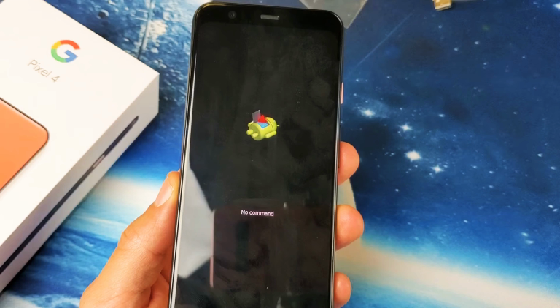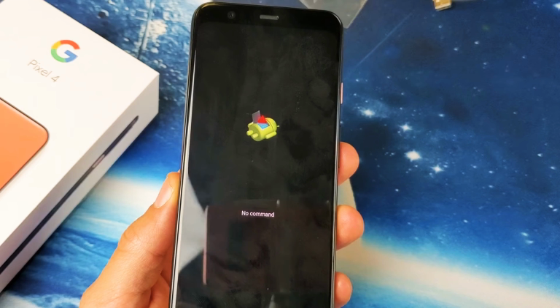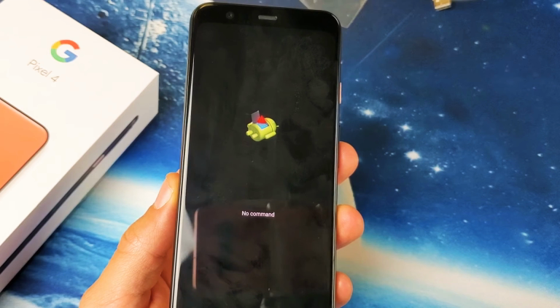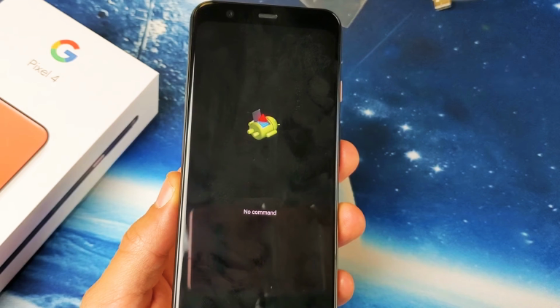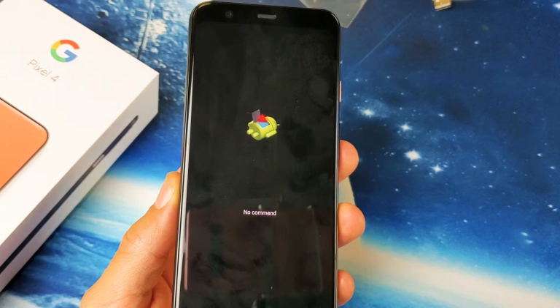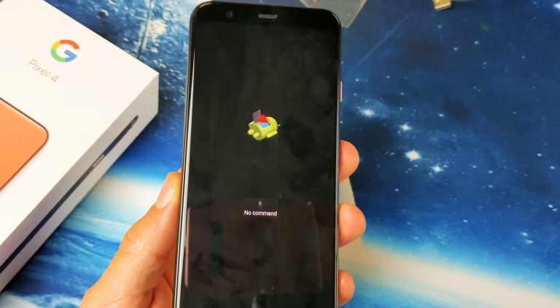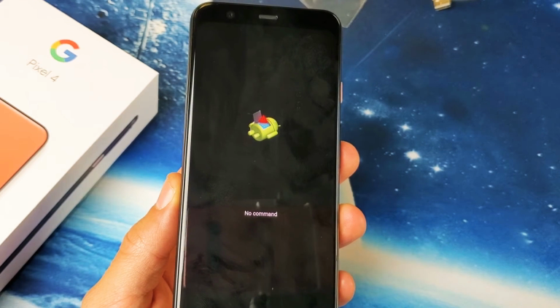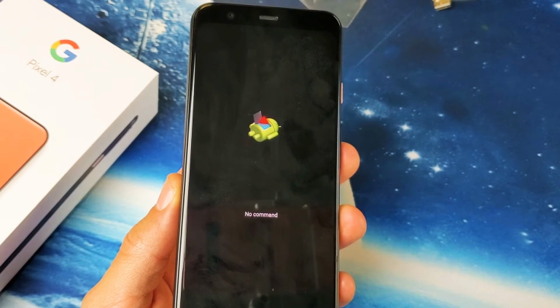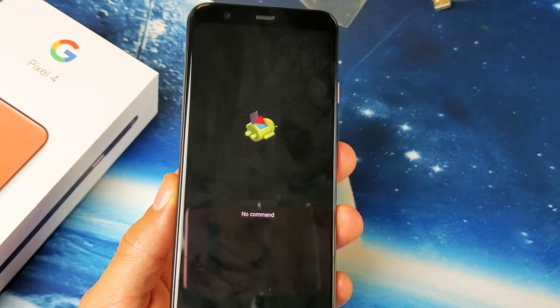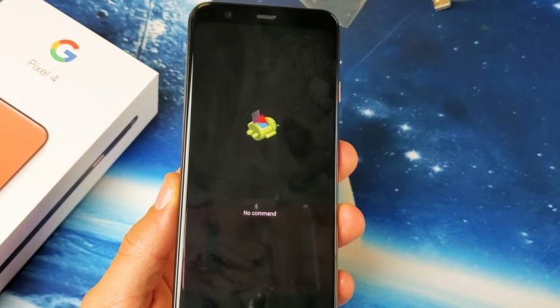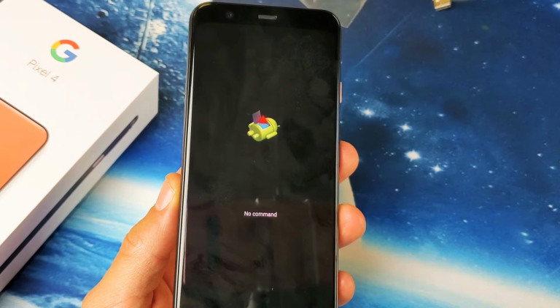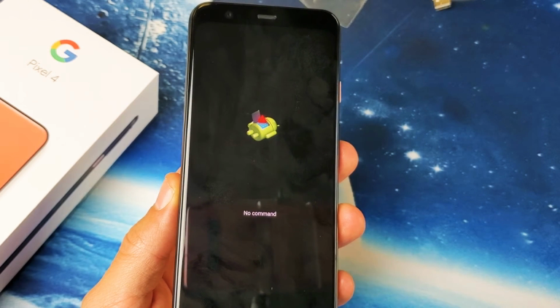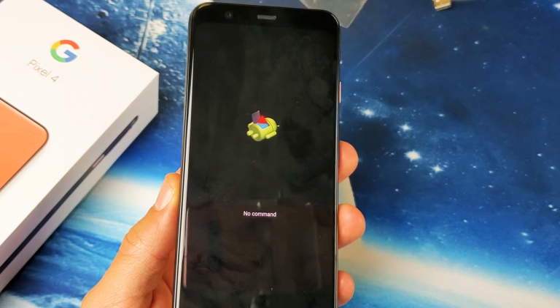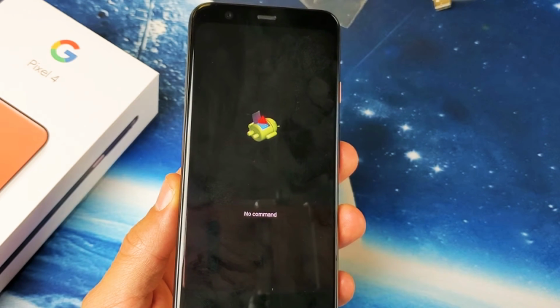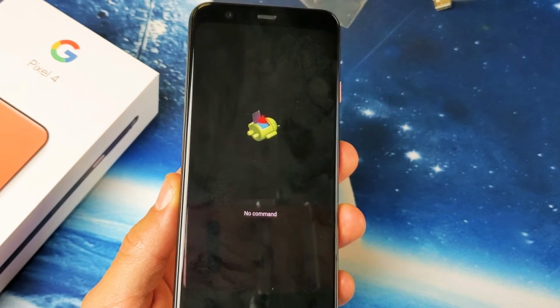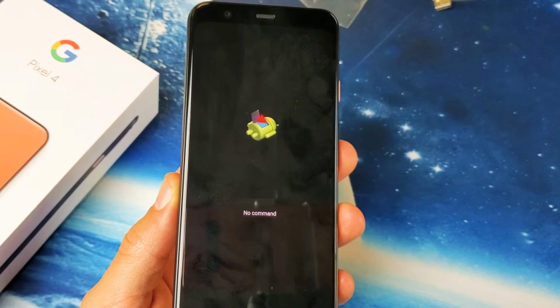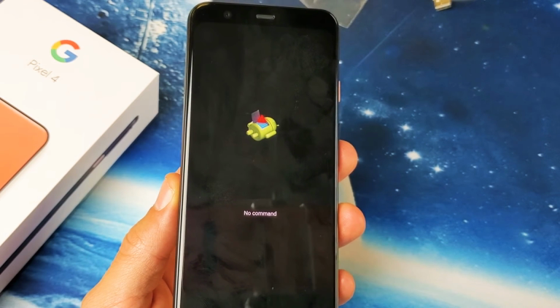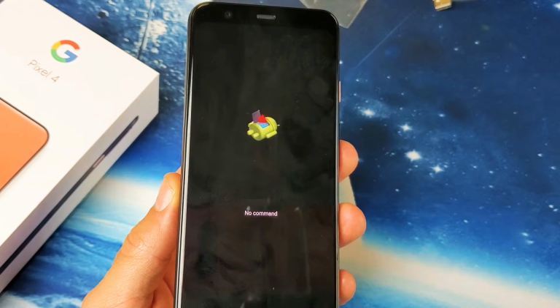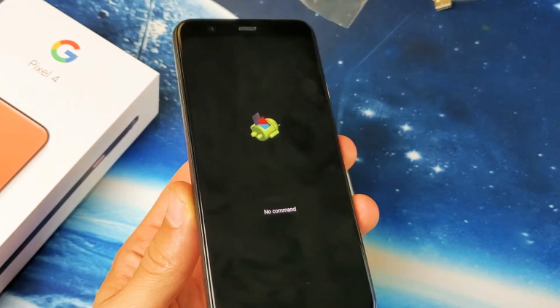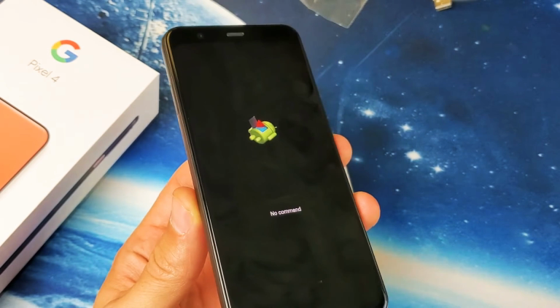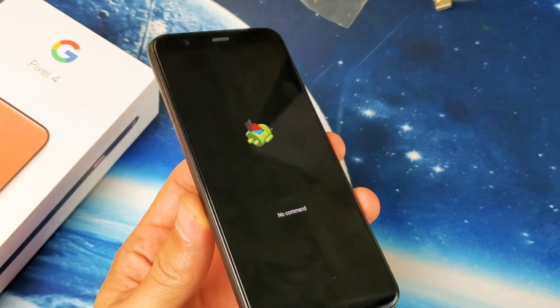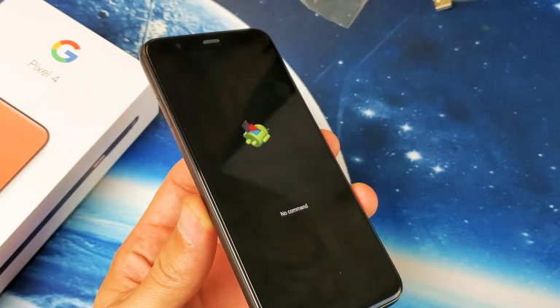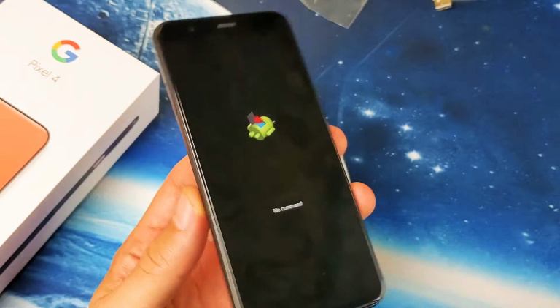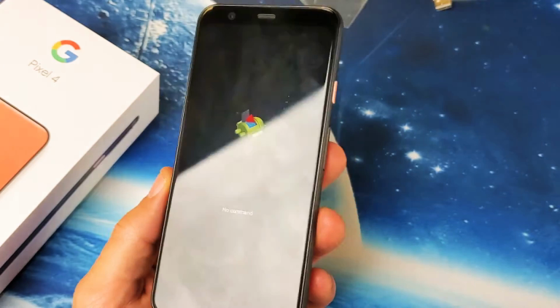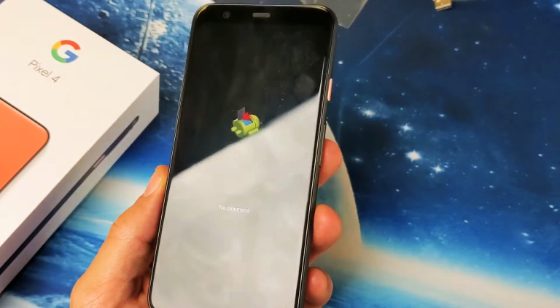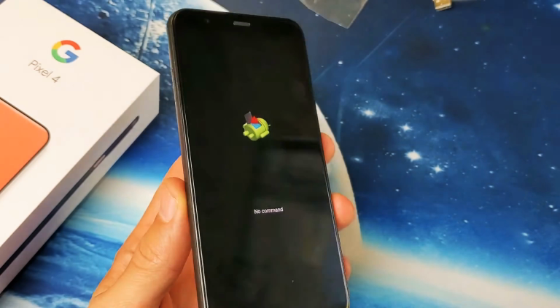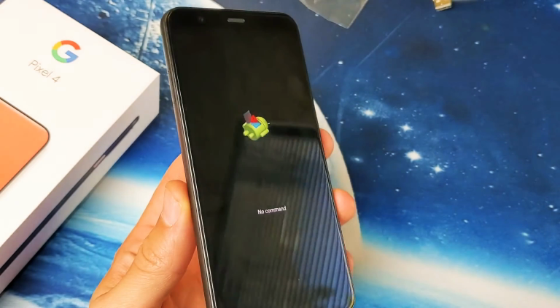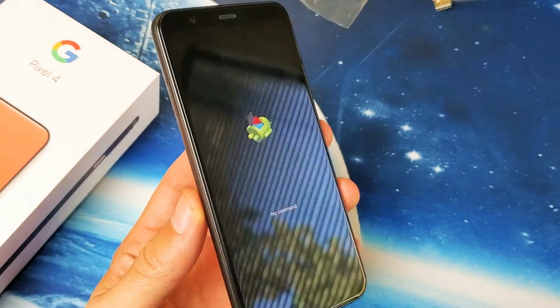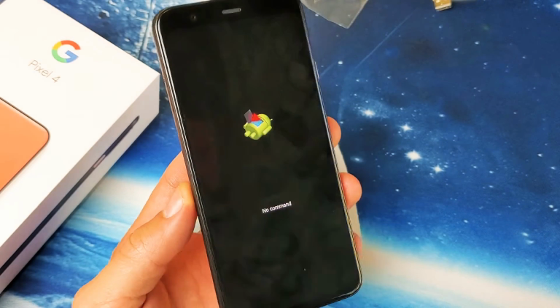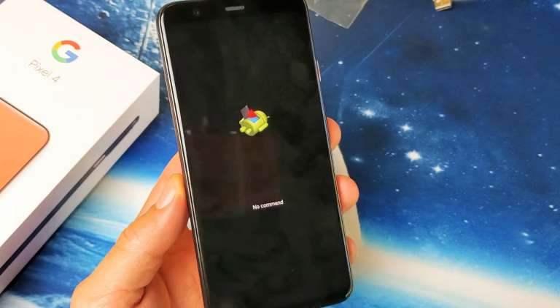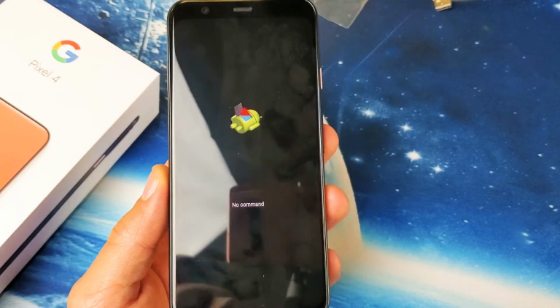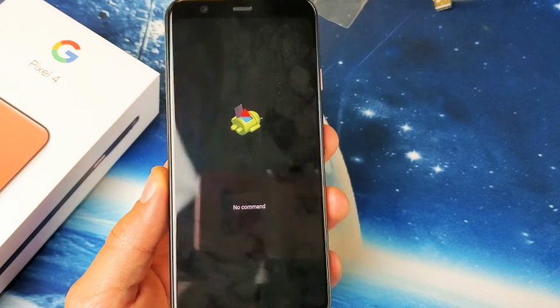Hey, what is going on guys? So you have a Google Pixel 4 or 4XL and you're stuck in this no command screen. I'm going to show you how to get out of this.